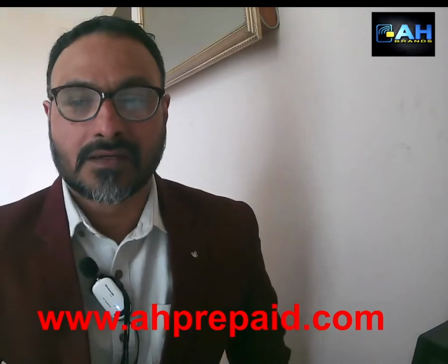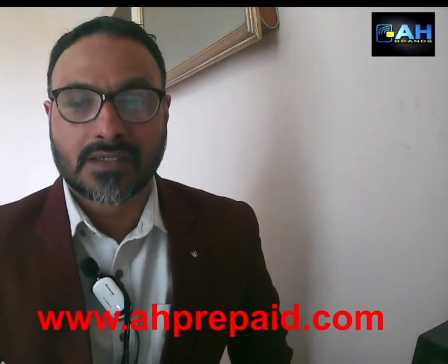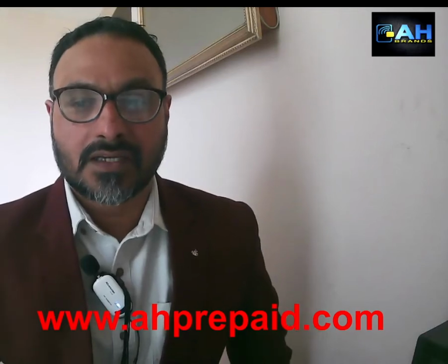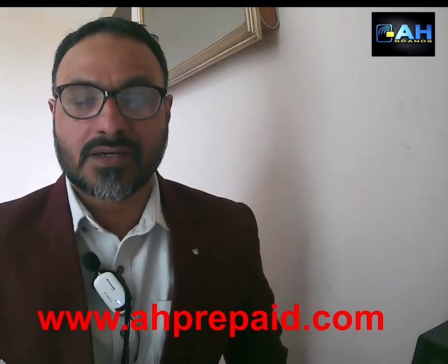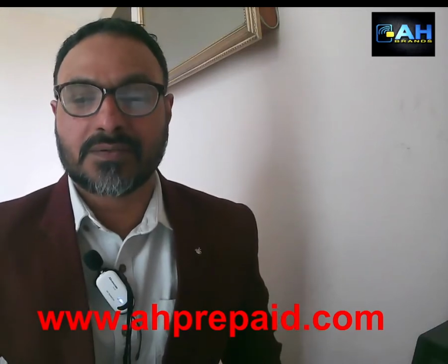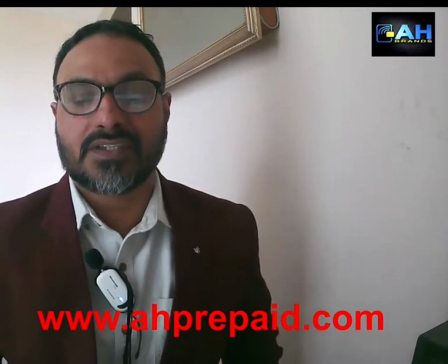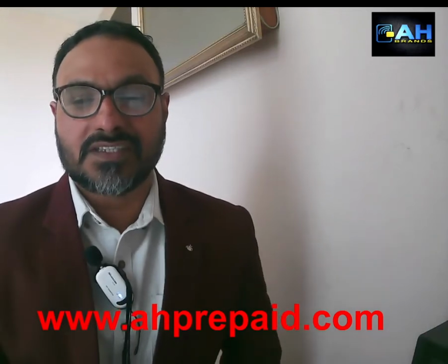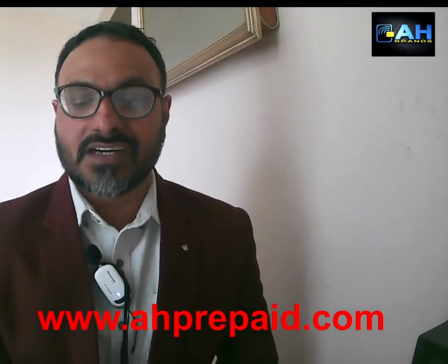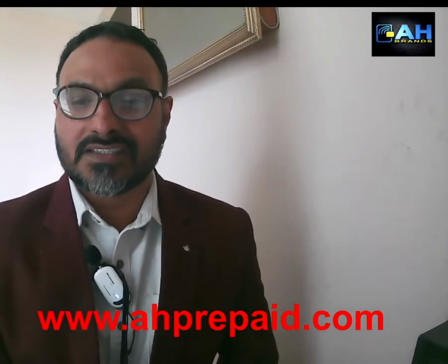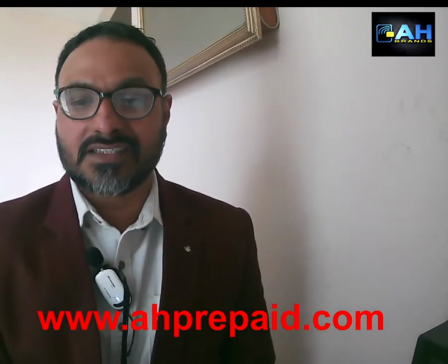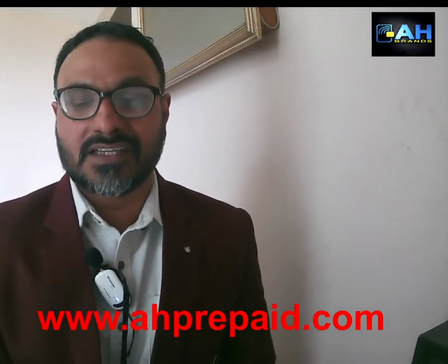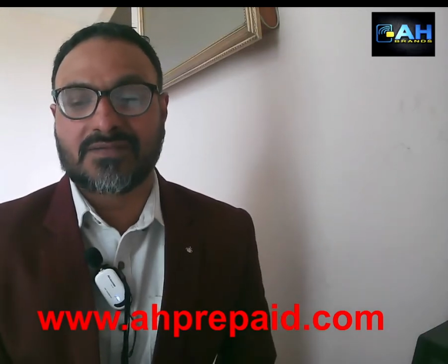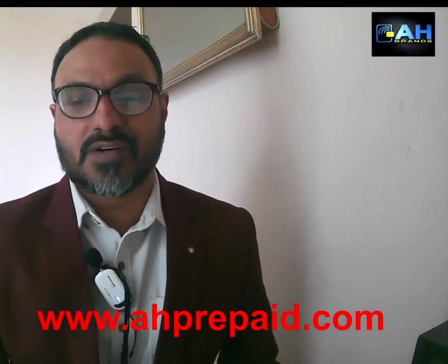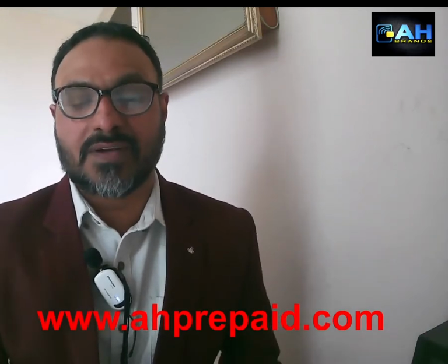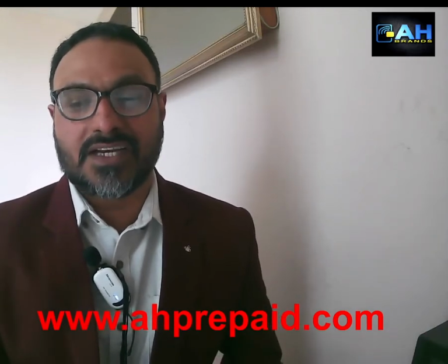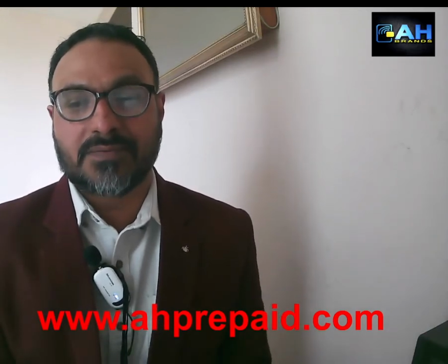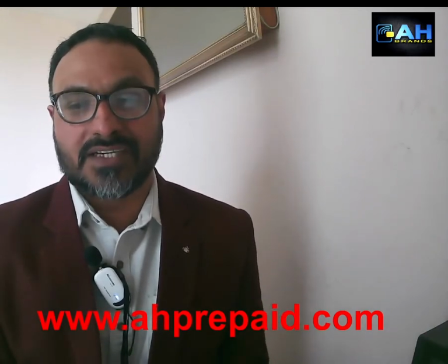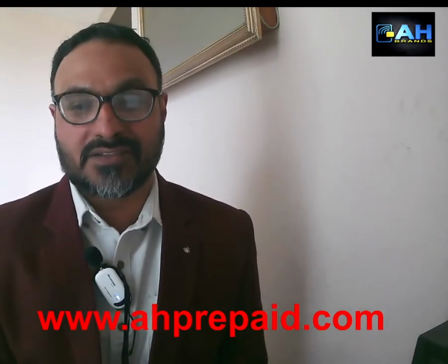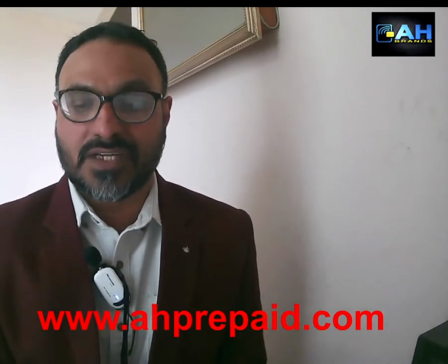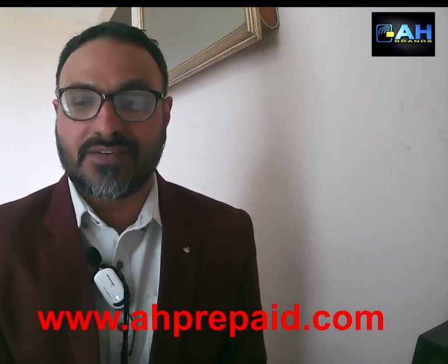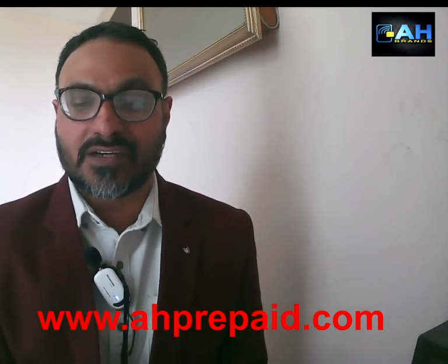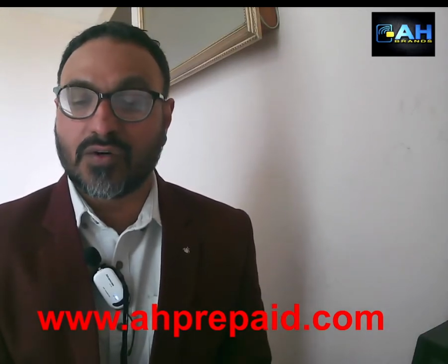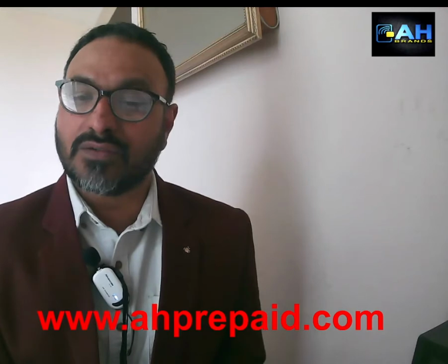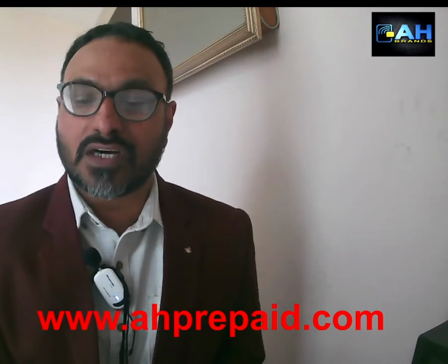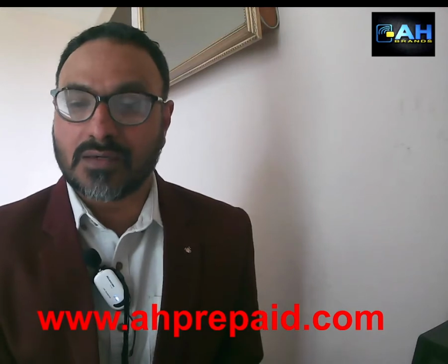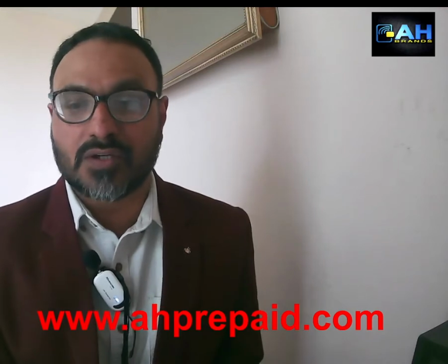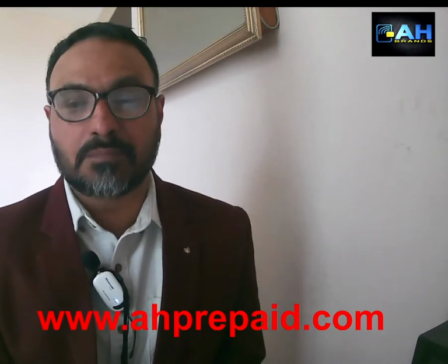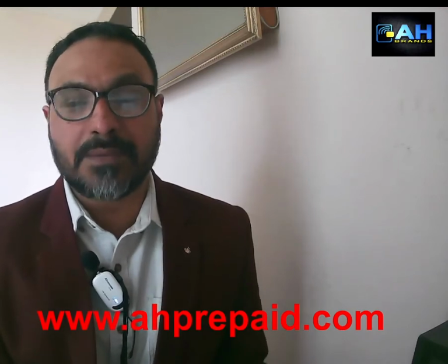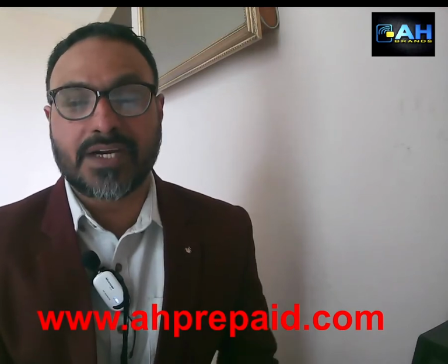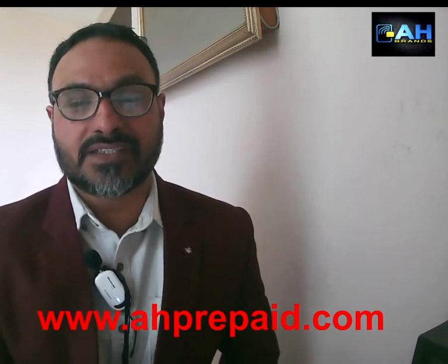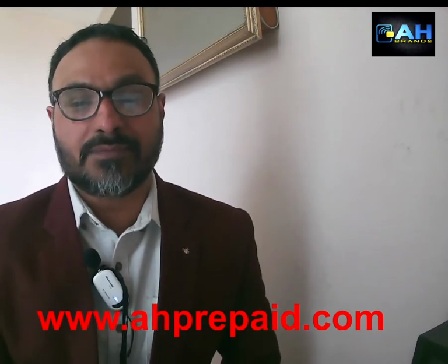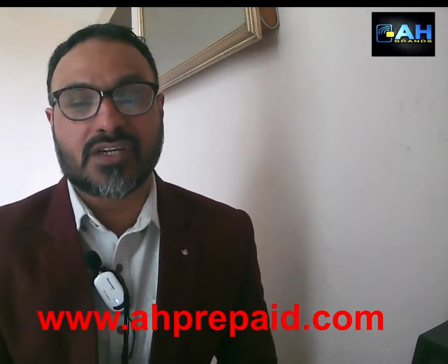Hello everyone, this is Harjit Gil from AH Brands. Today we are going to talk about prepaid SIM cards.